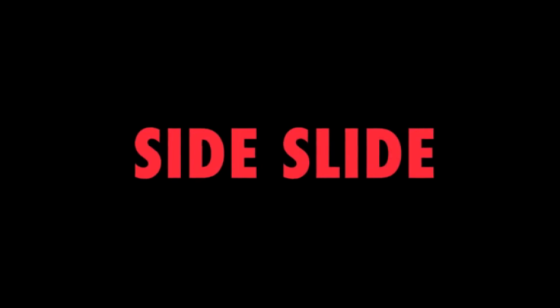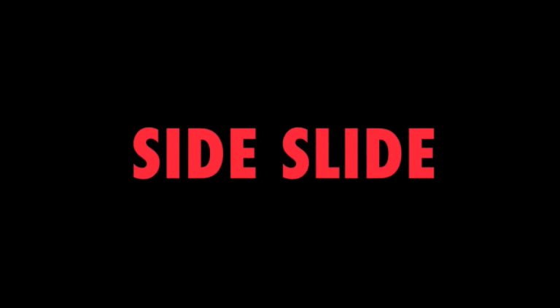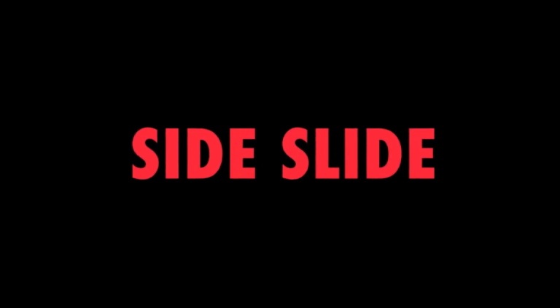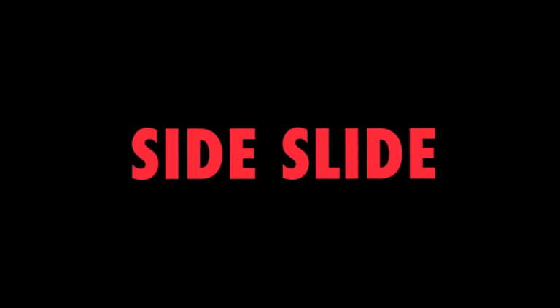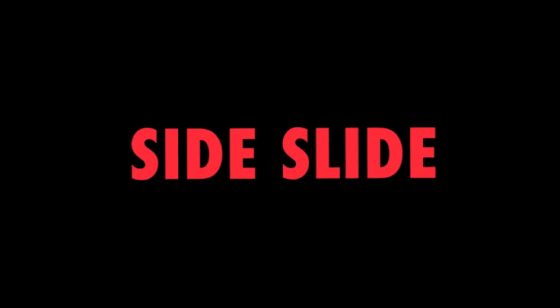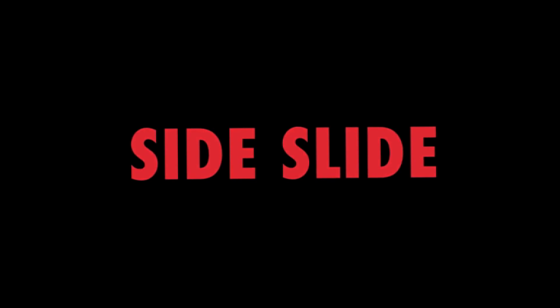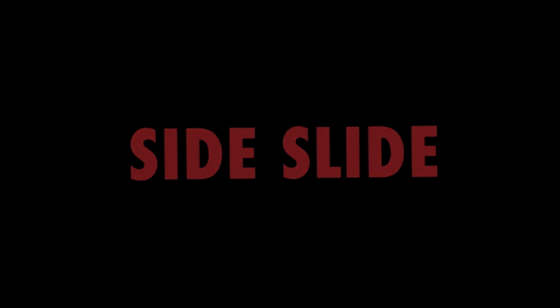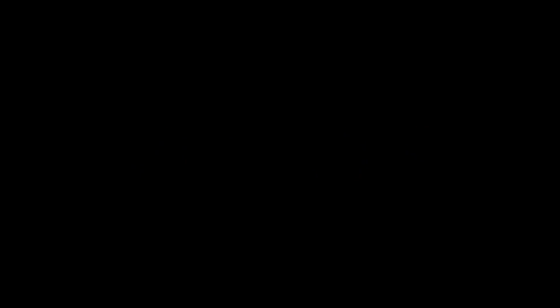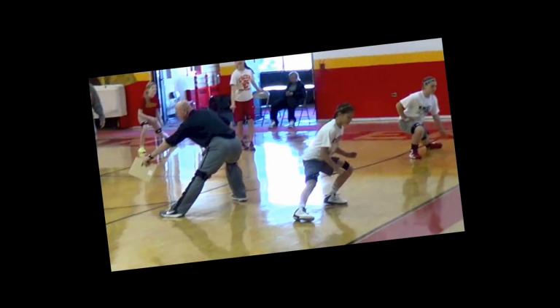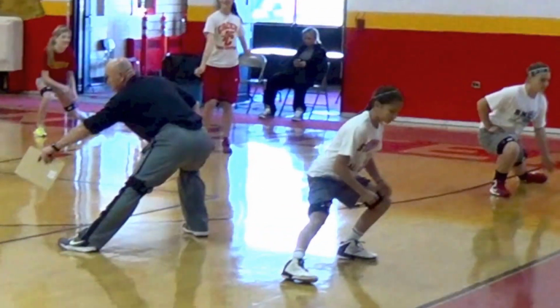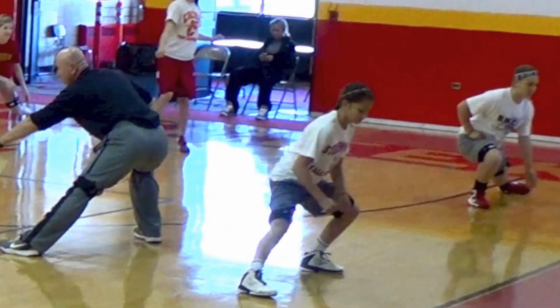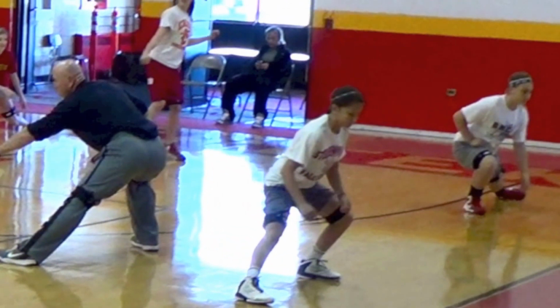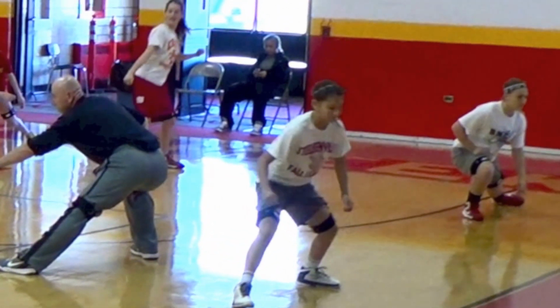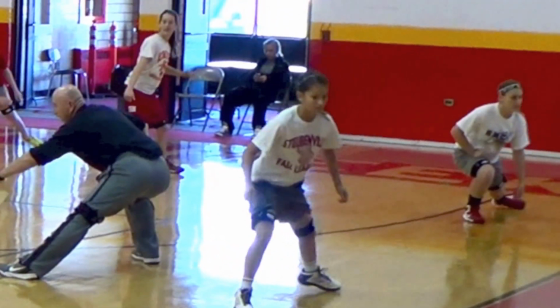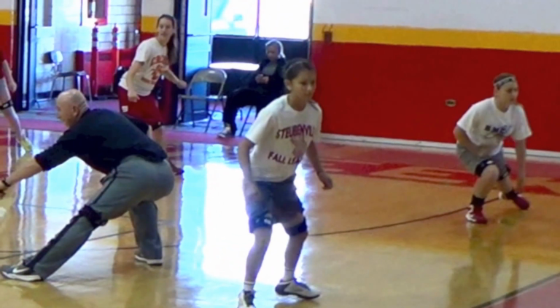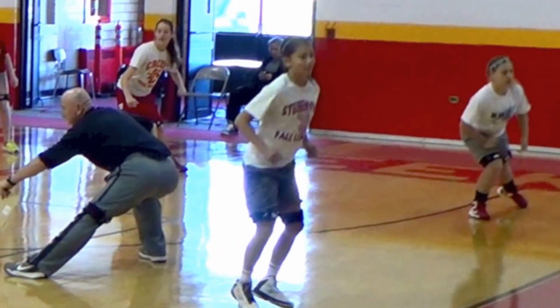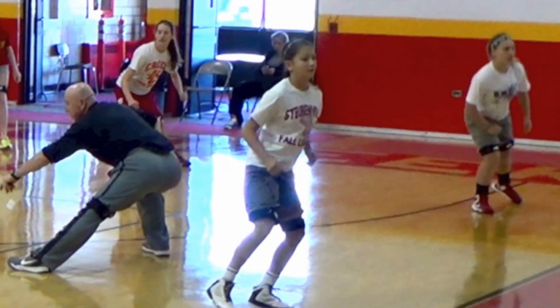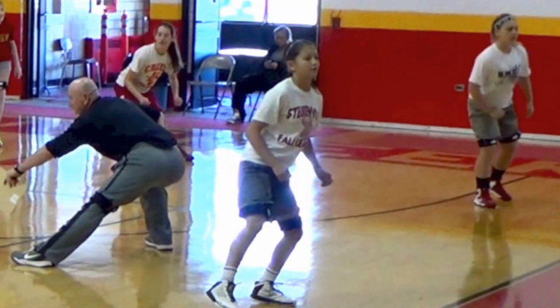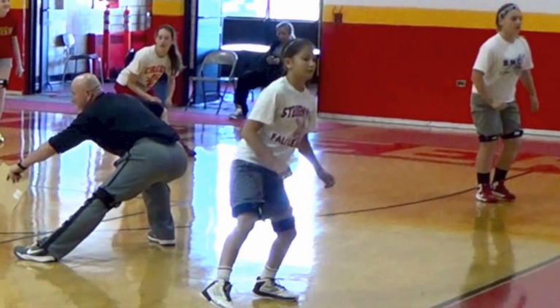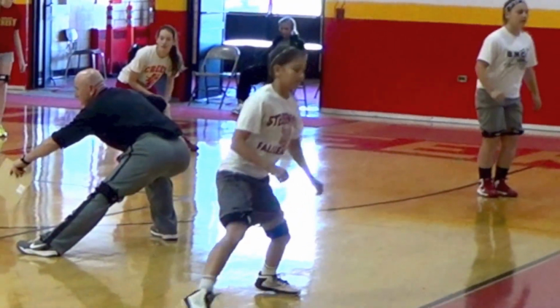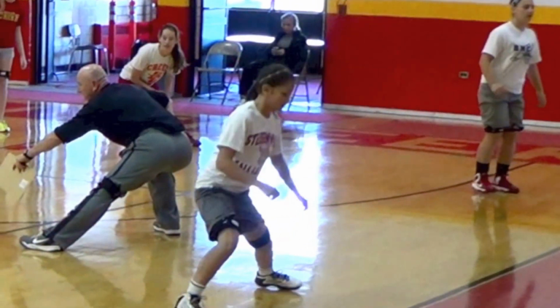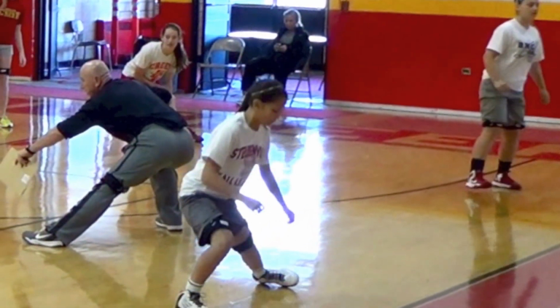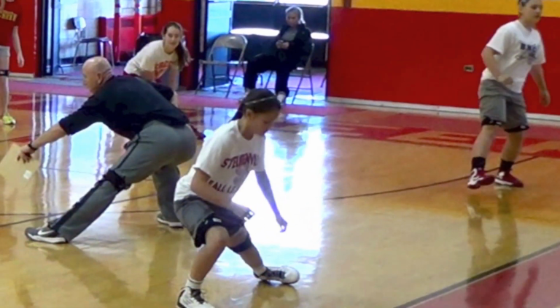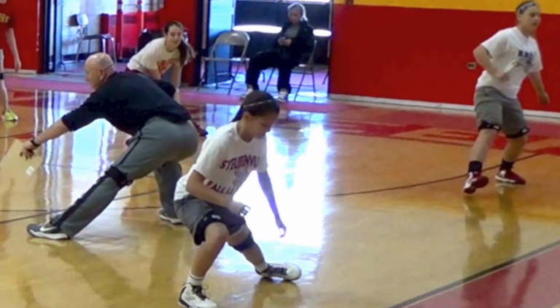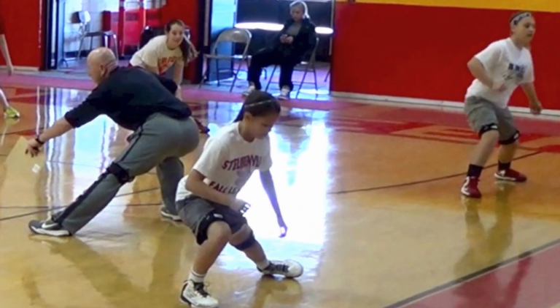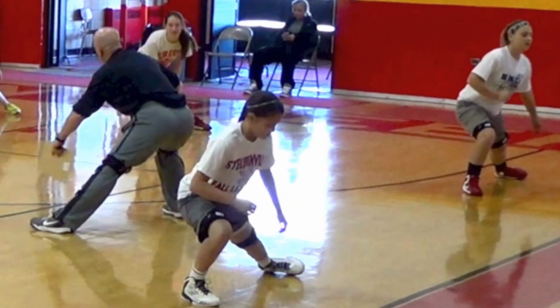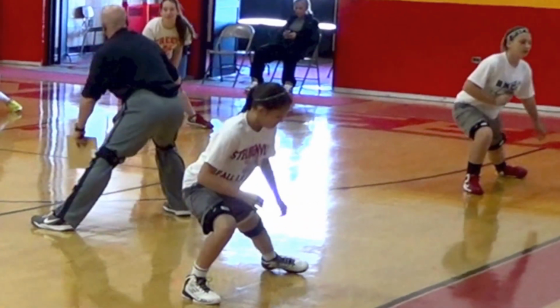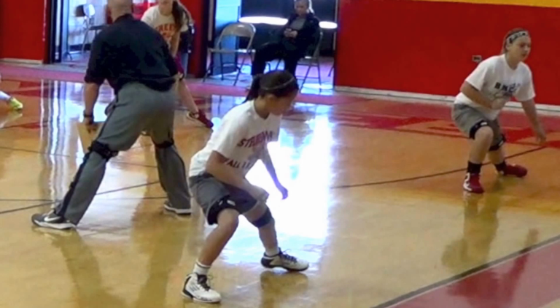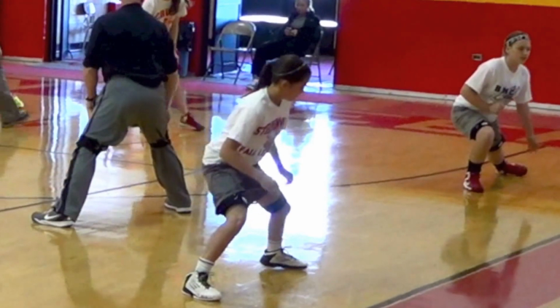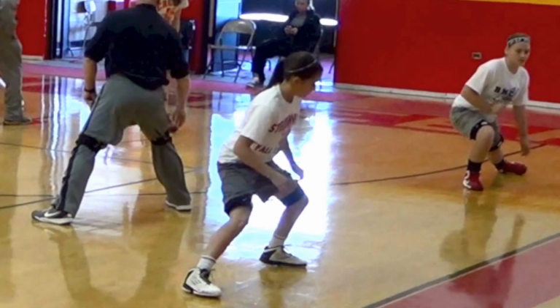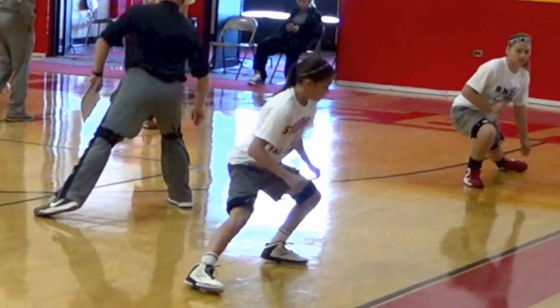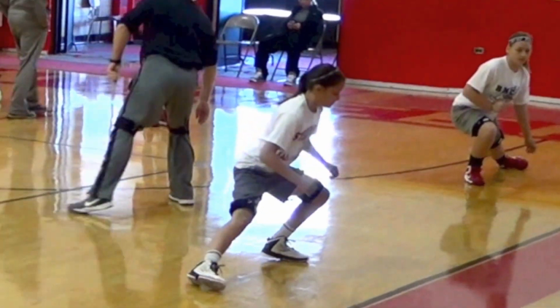This is Coach McQueen with Miles Horse Kinetic Dance. Today we're training high school basketball for speed, strength, and conditioning.